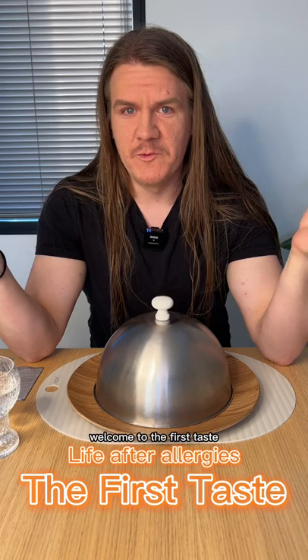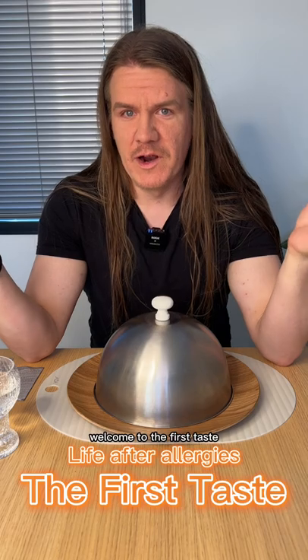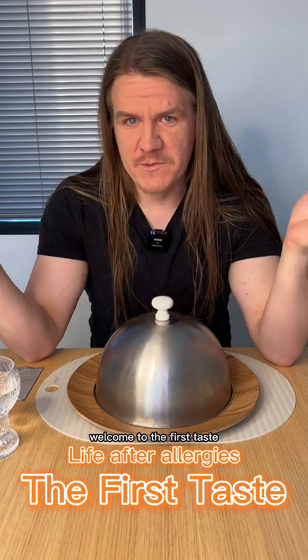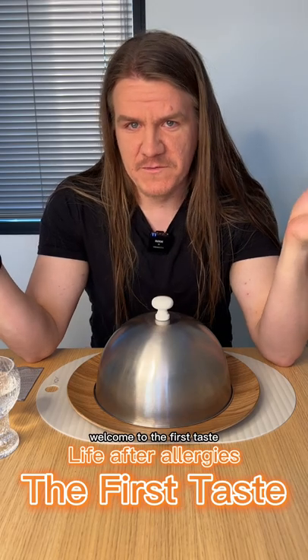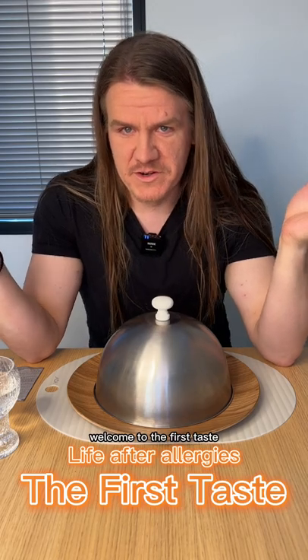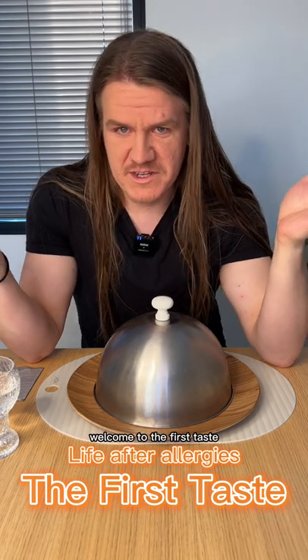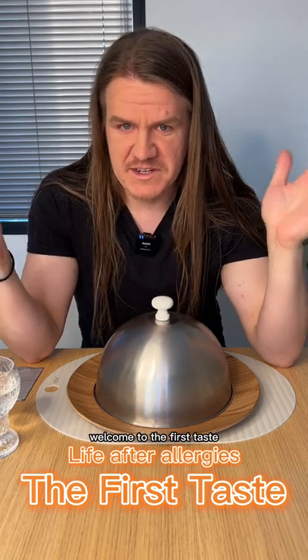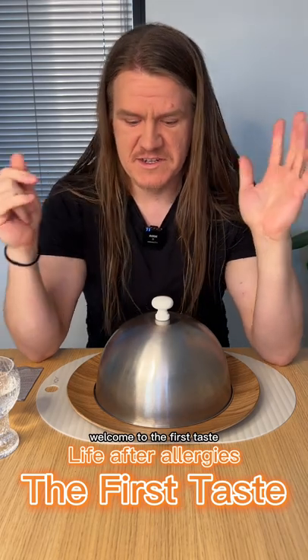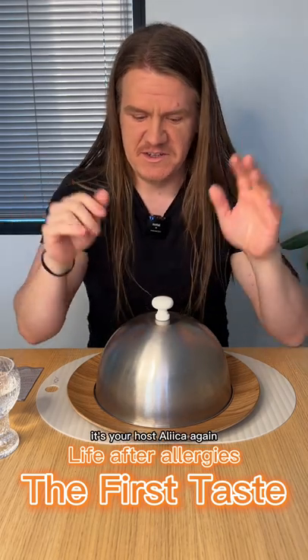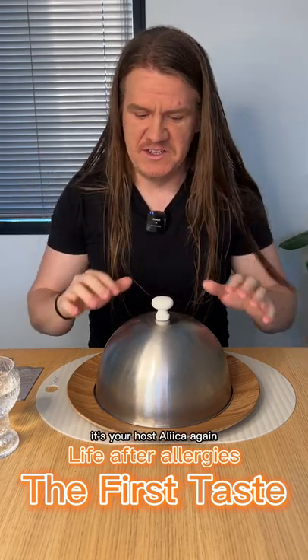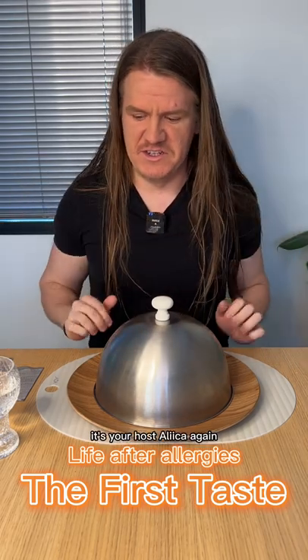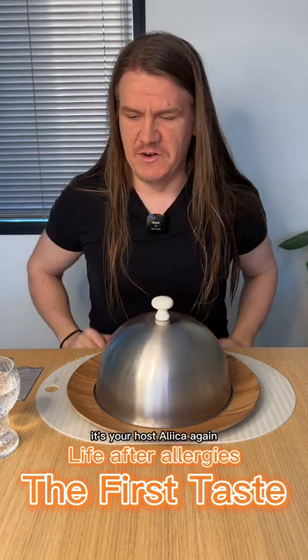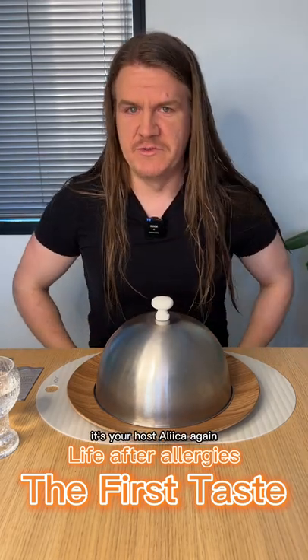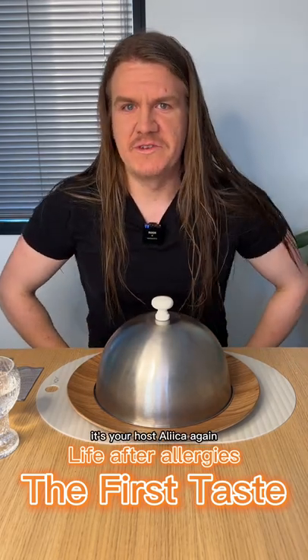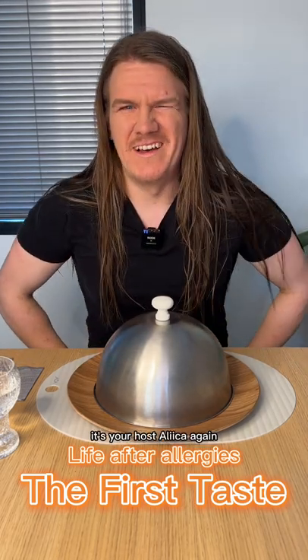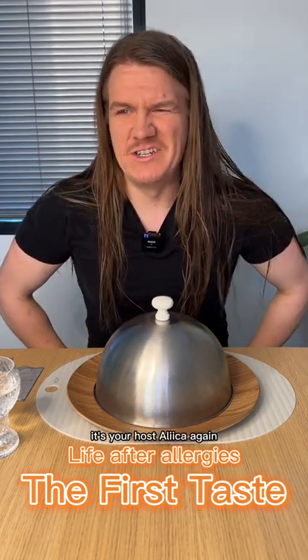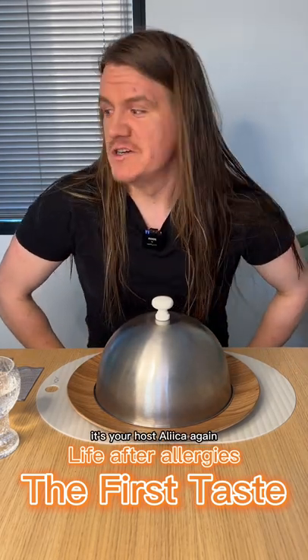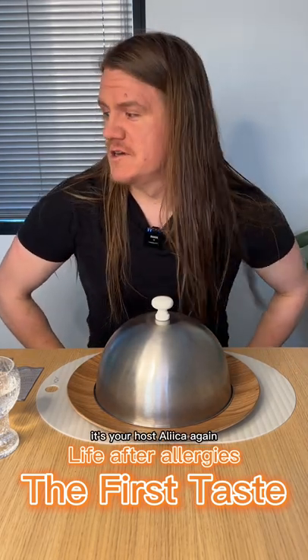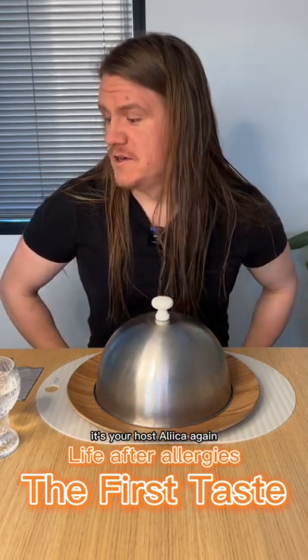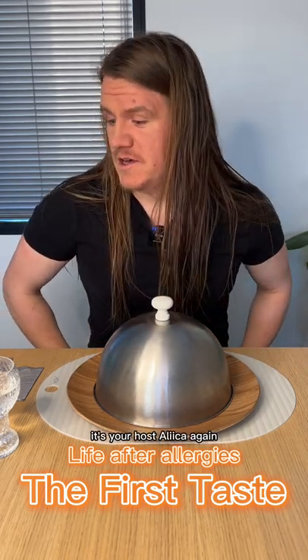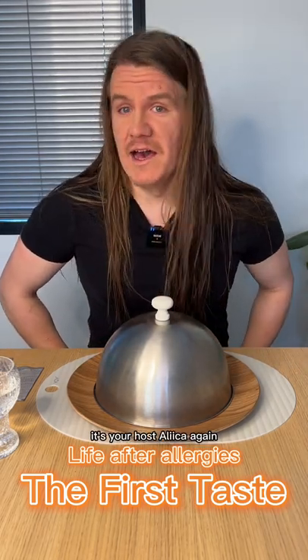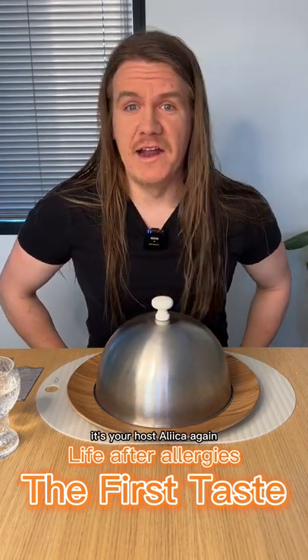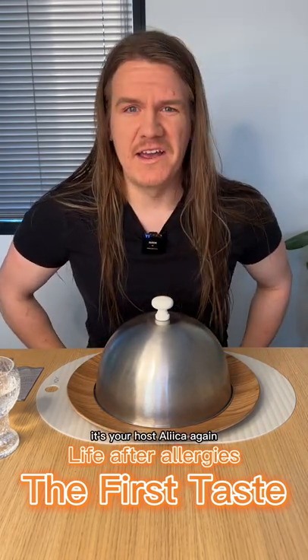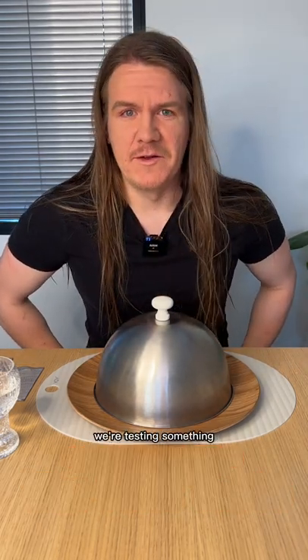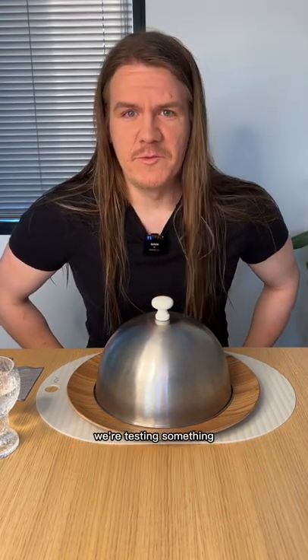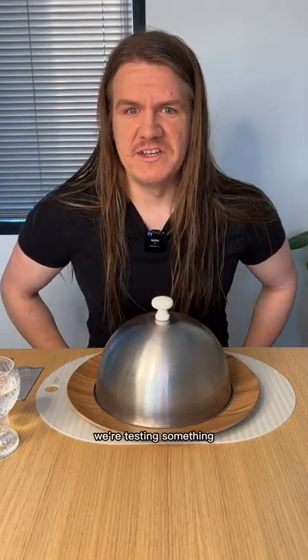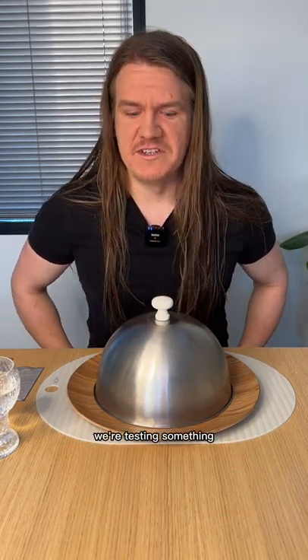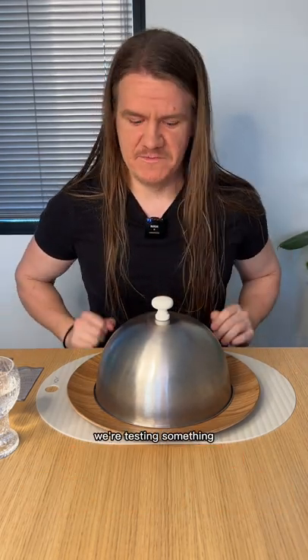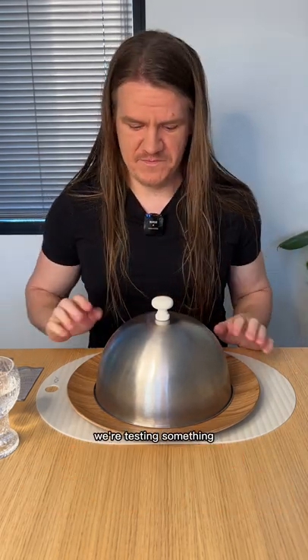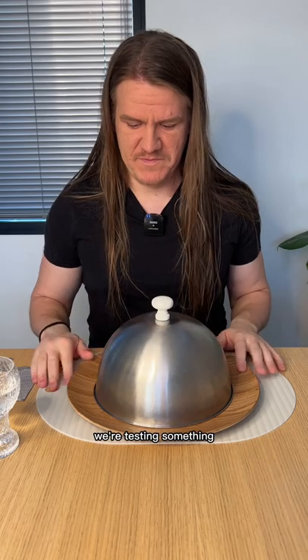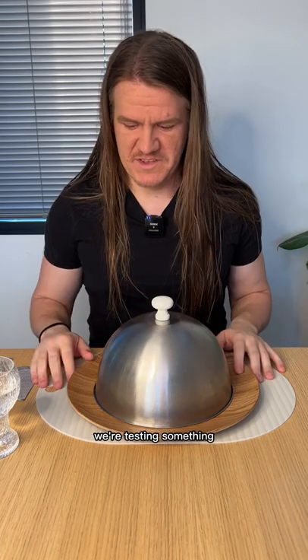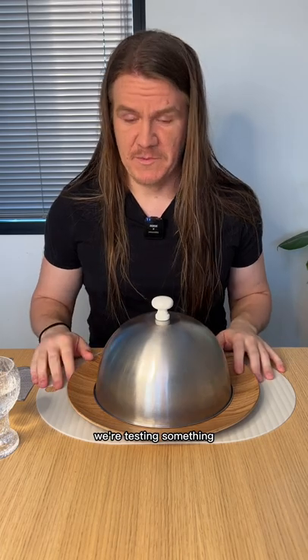Welcome to the first taste. It's your host Alicia, and again we're tasting something.